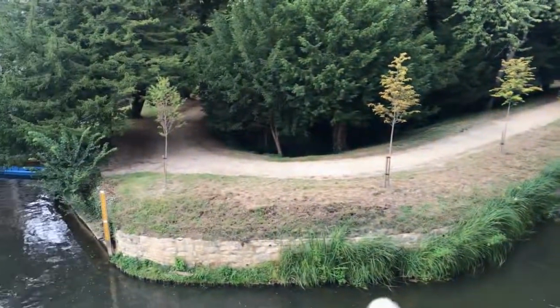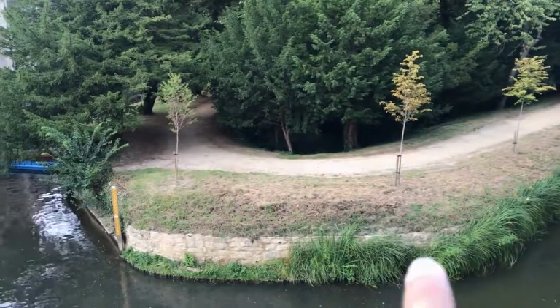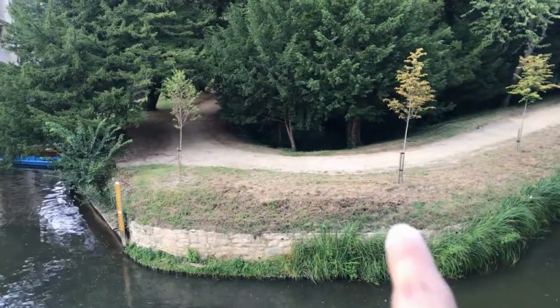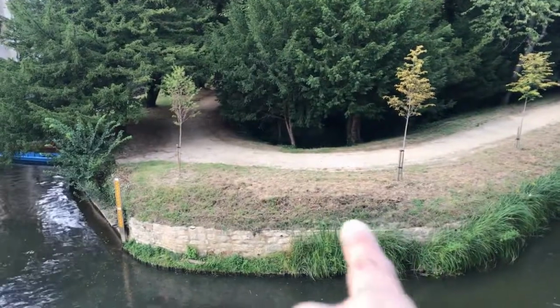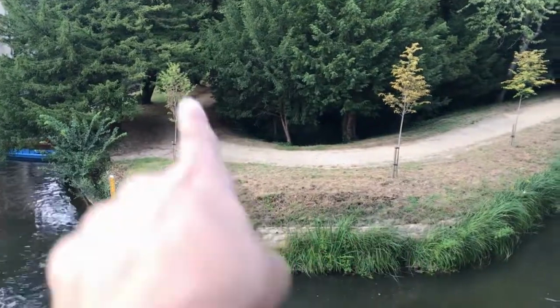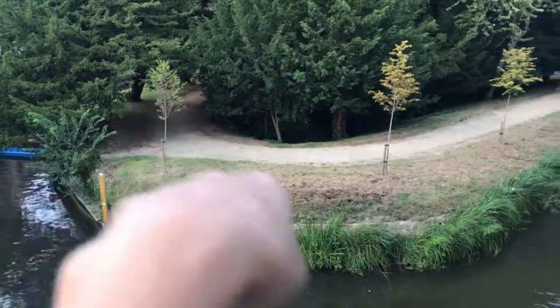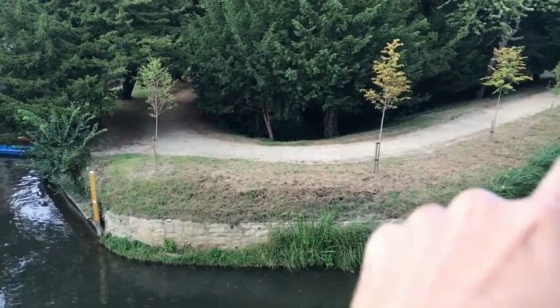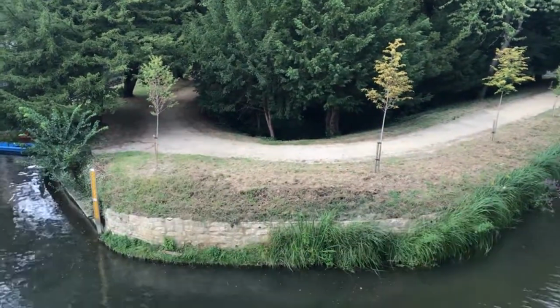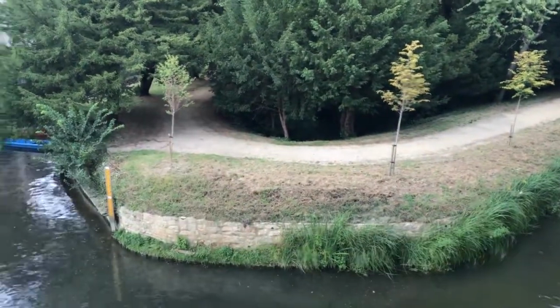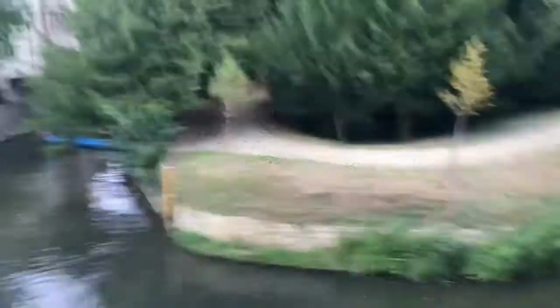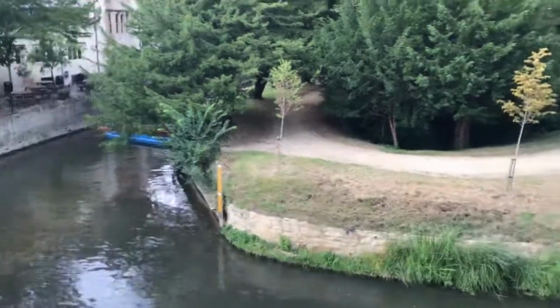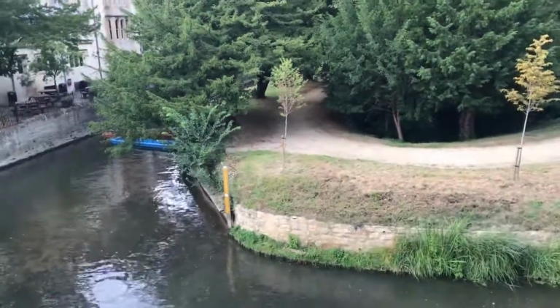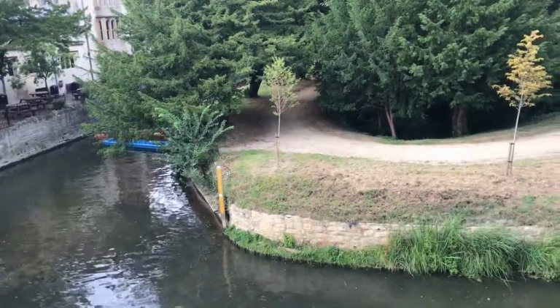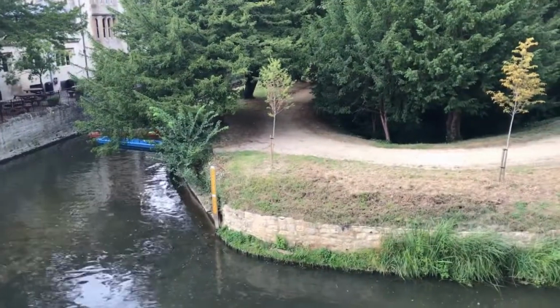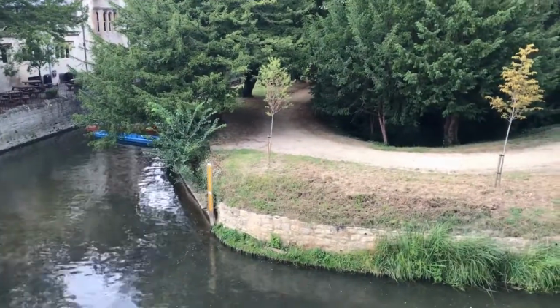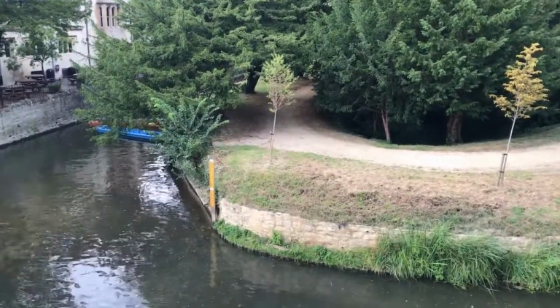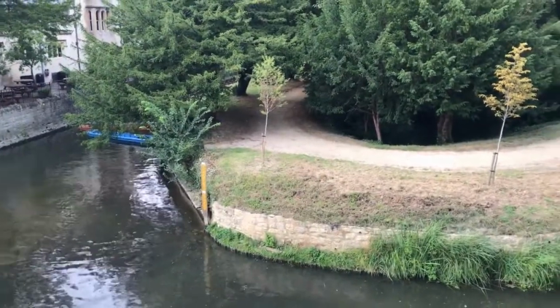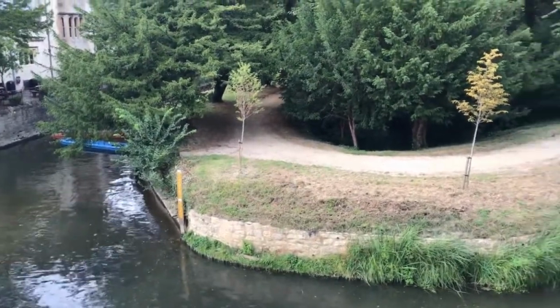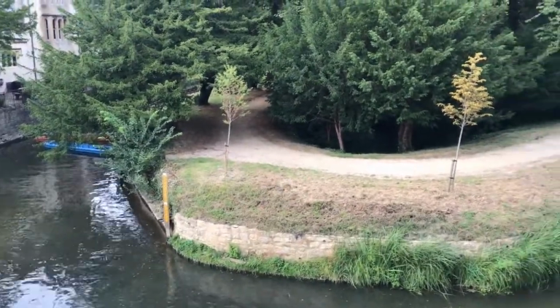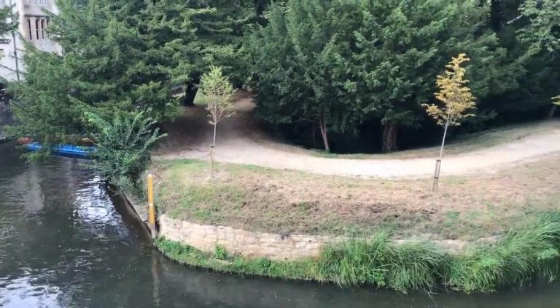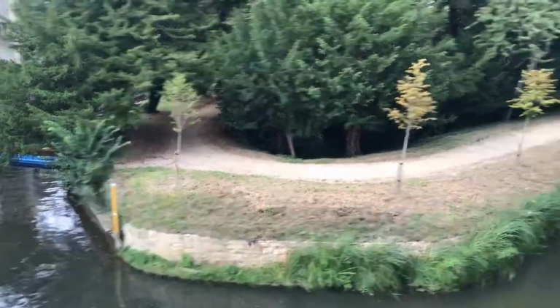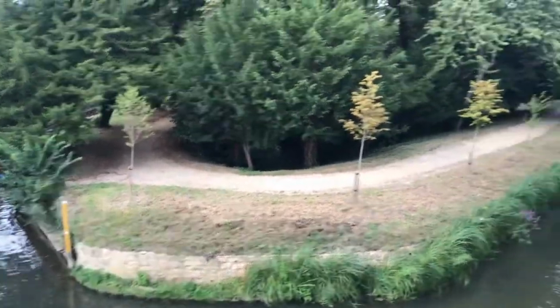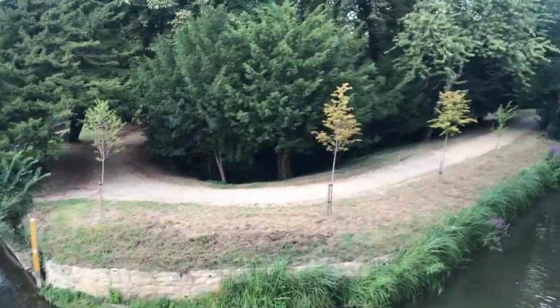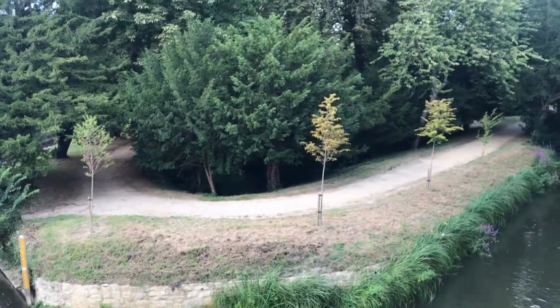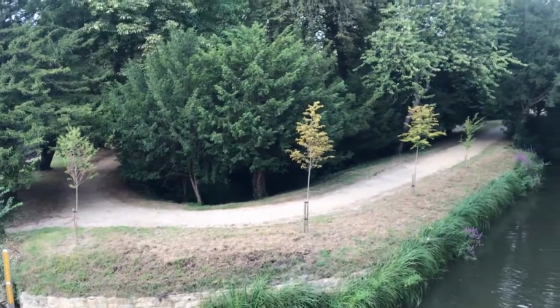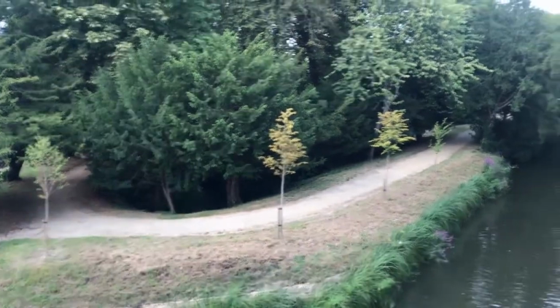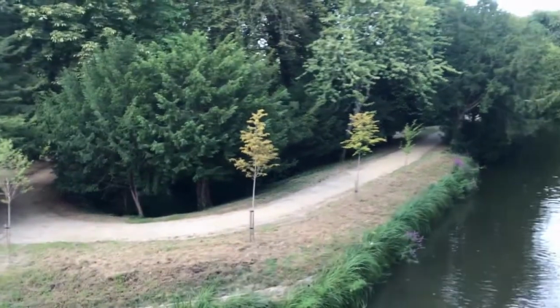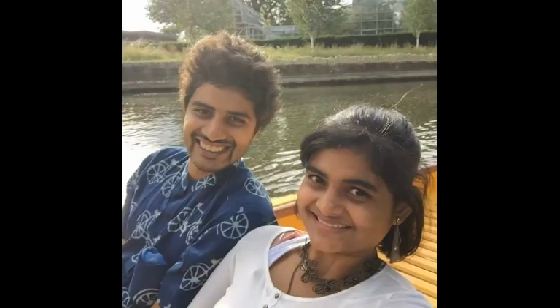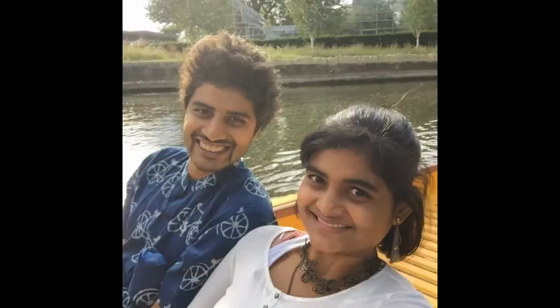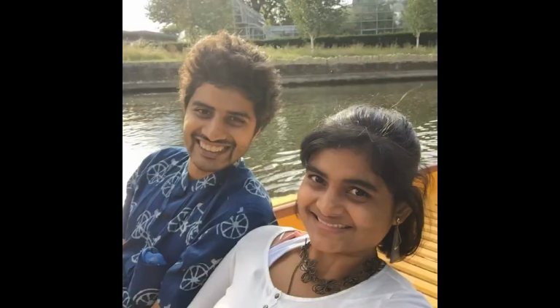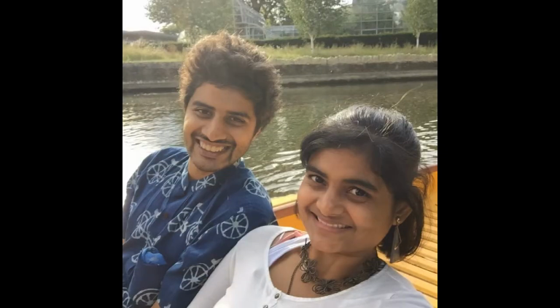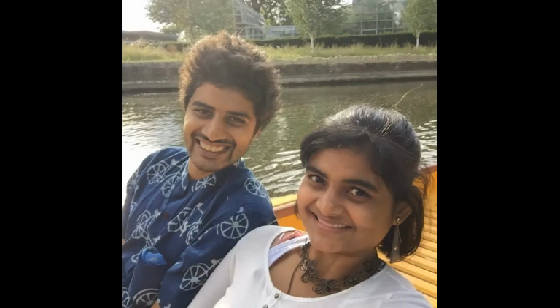This is called the Mesopotamia Walk of Magdalen College. It's exclusive I think to Magdalen College members. It's always very peaceful. You're welcome — thank you, Magdalen College!